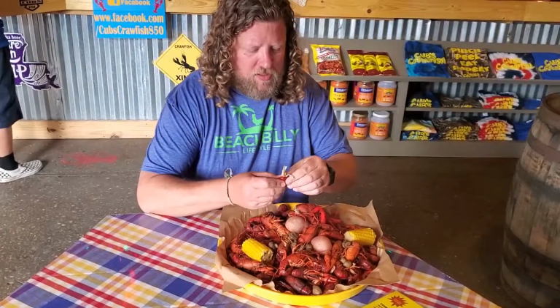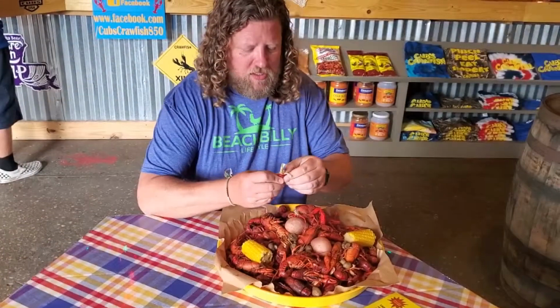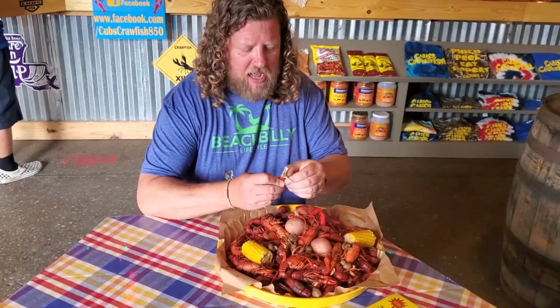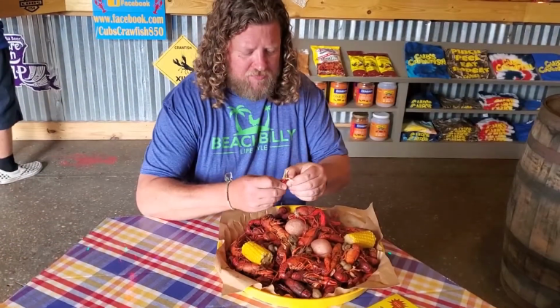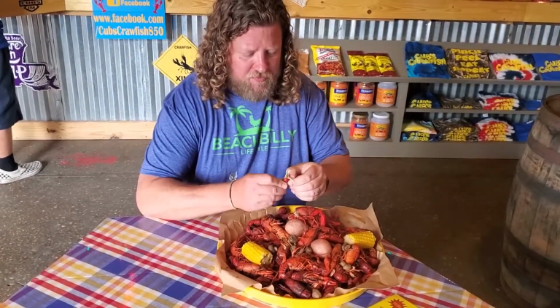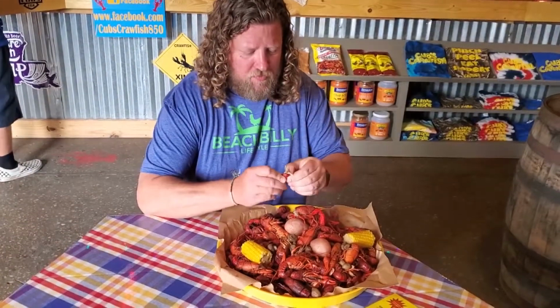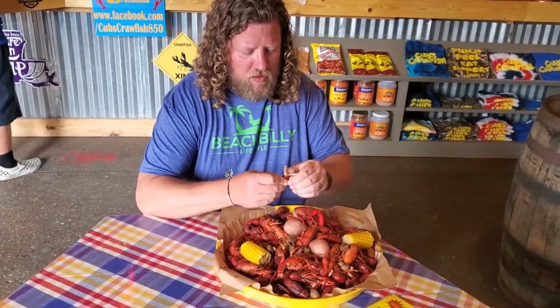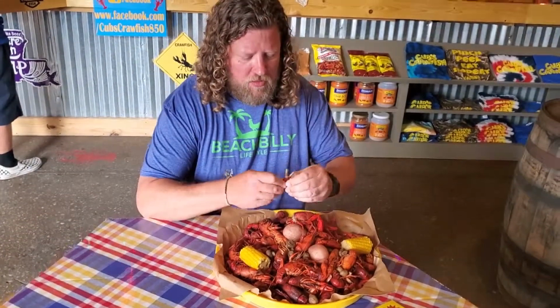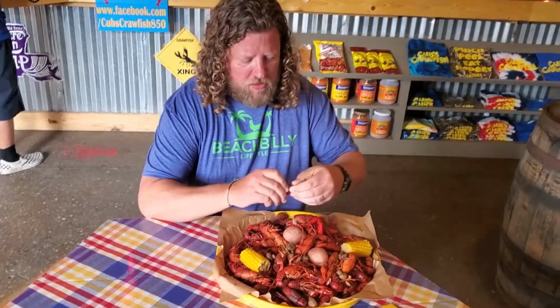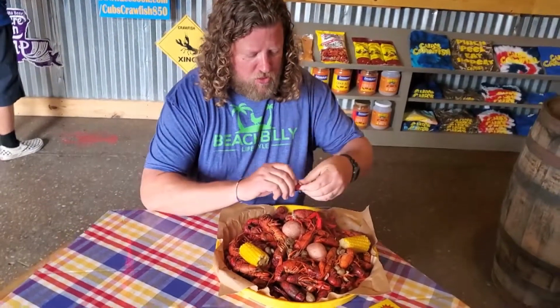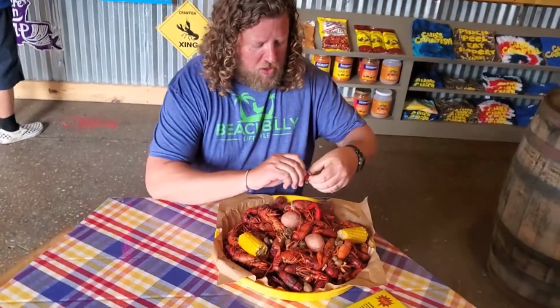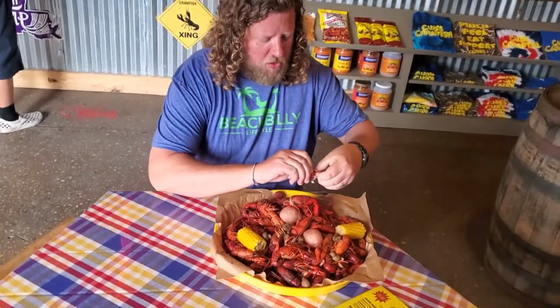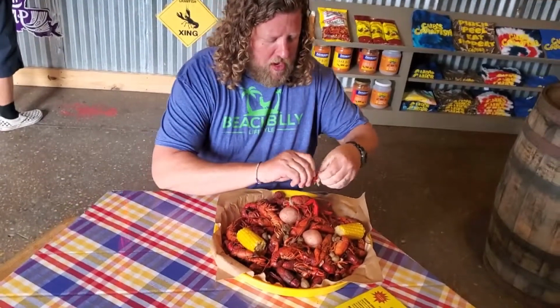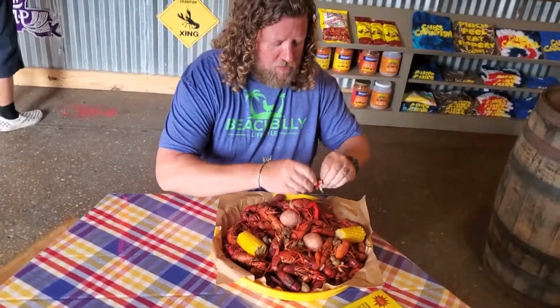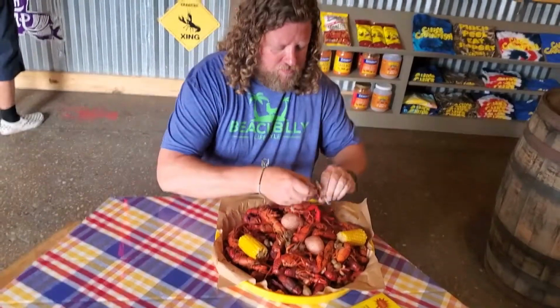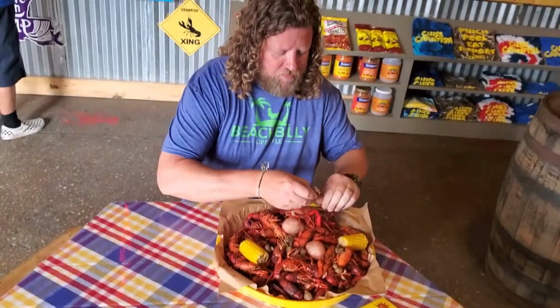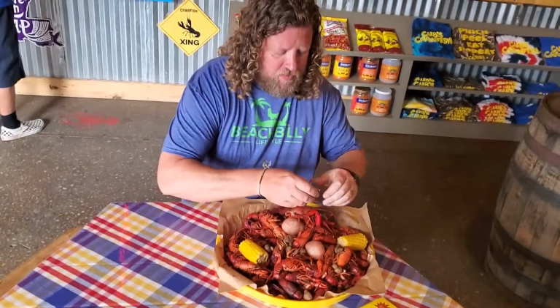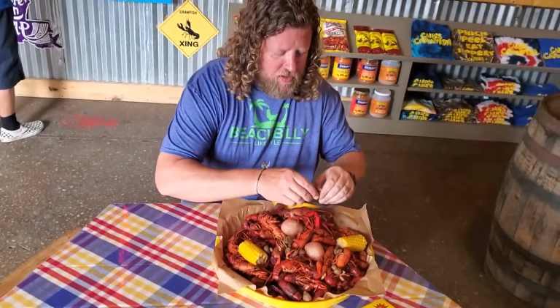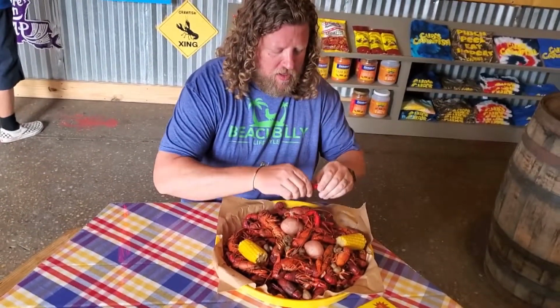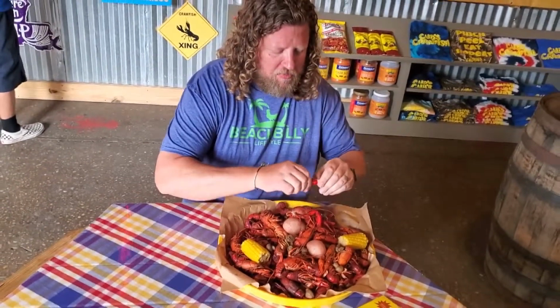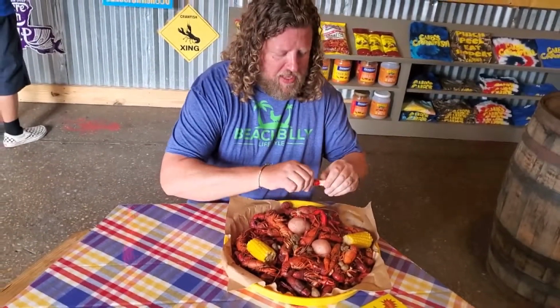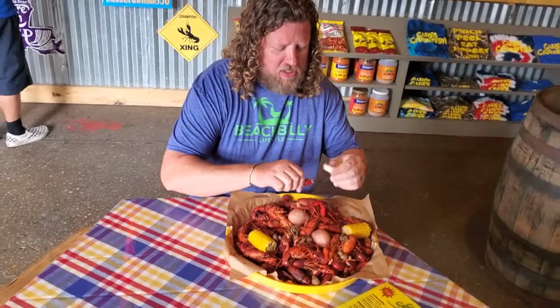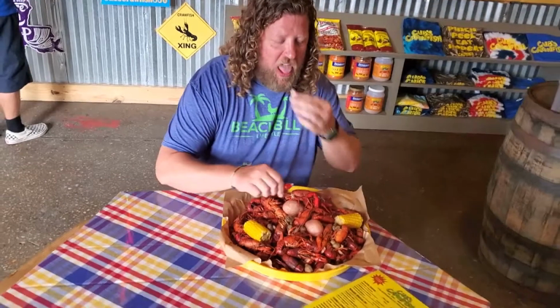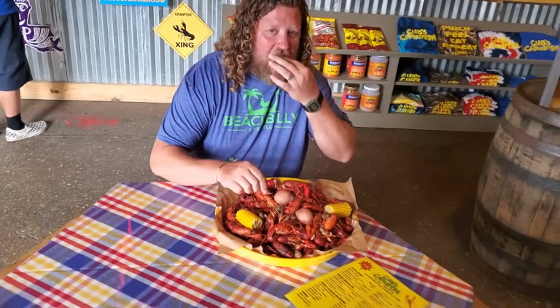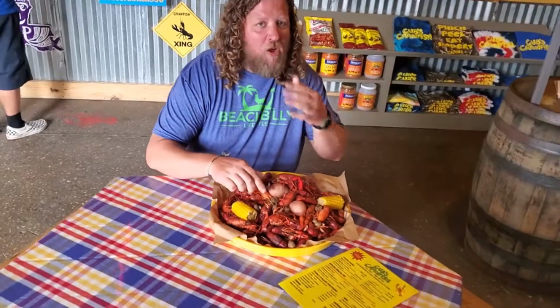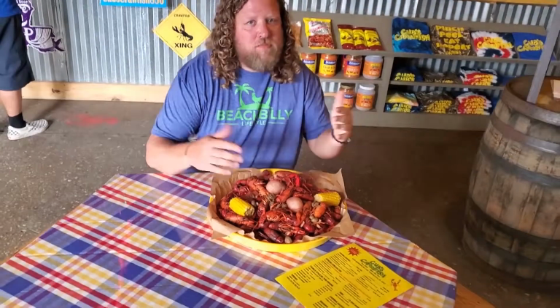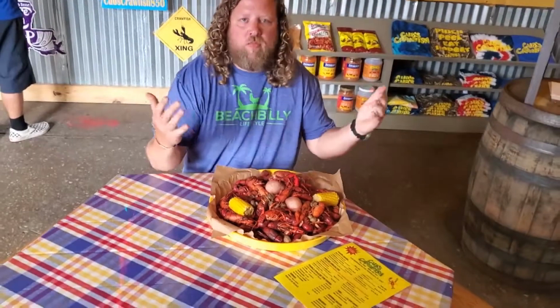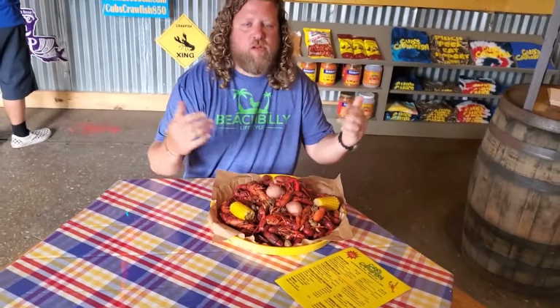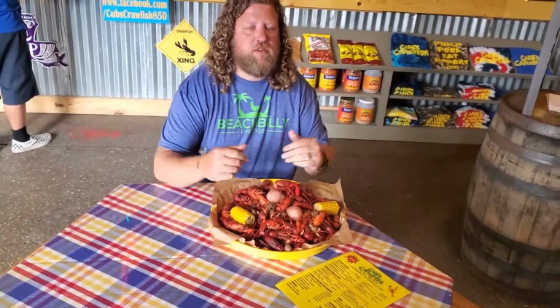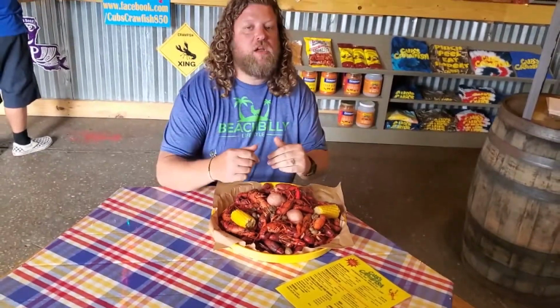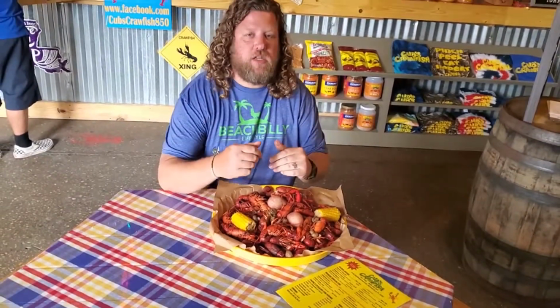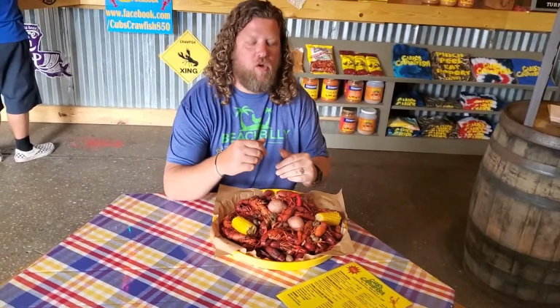Suck that. Twirl it around. A little pinch. Good to go.